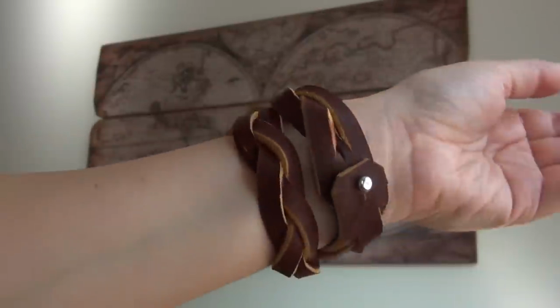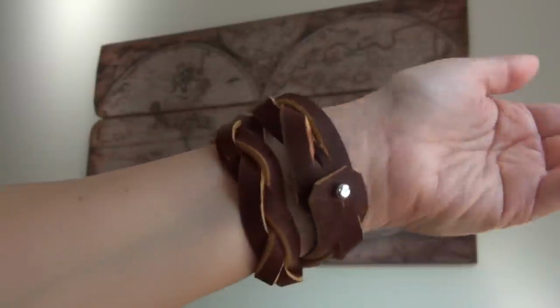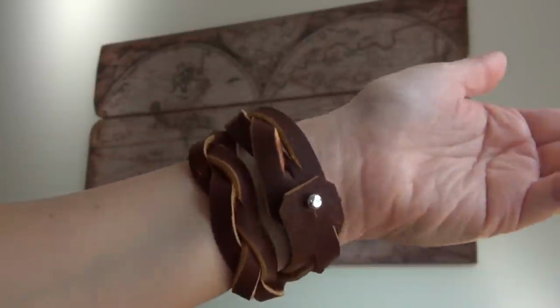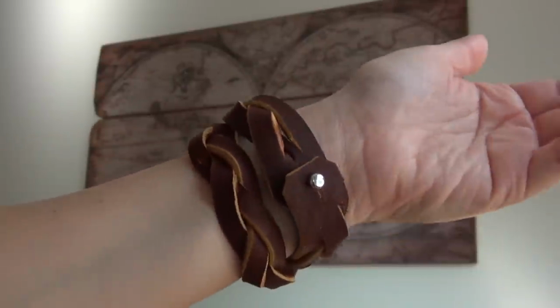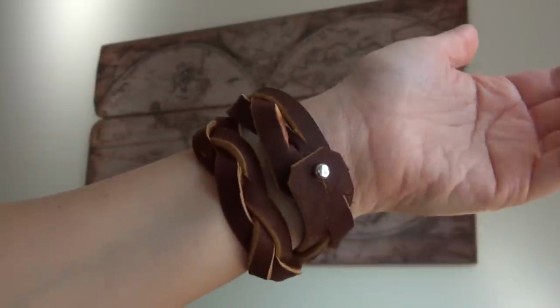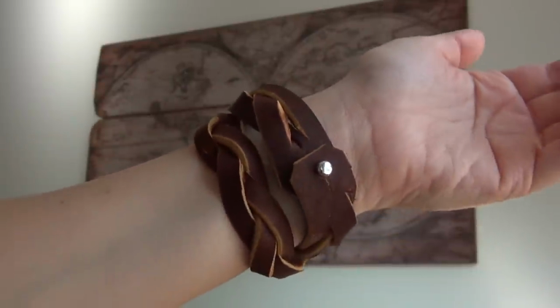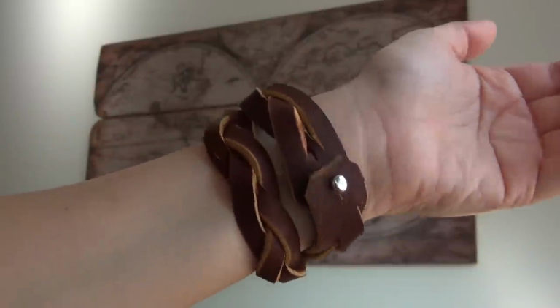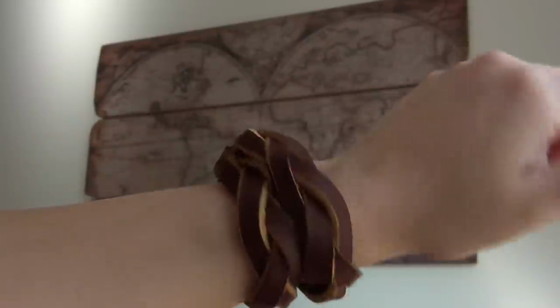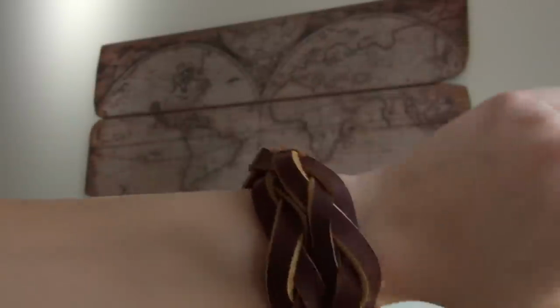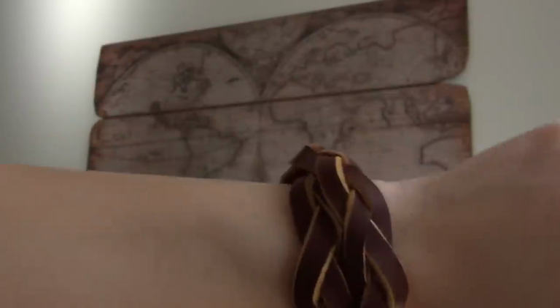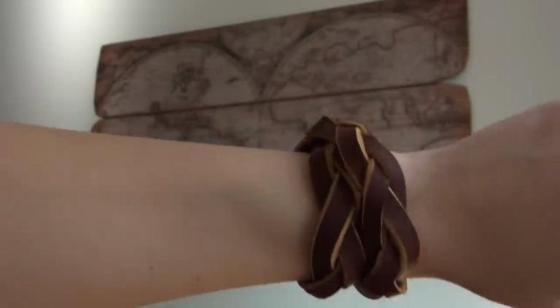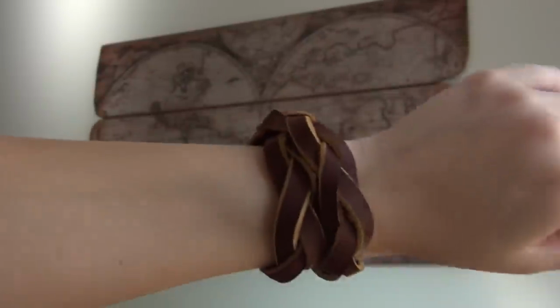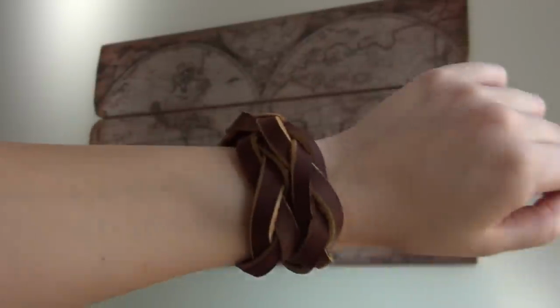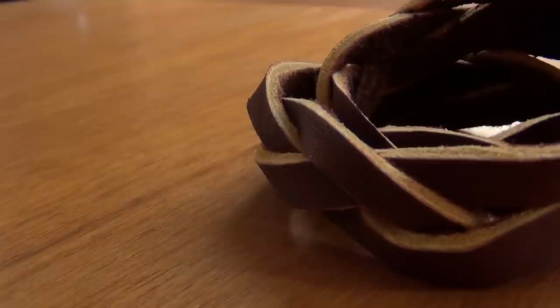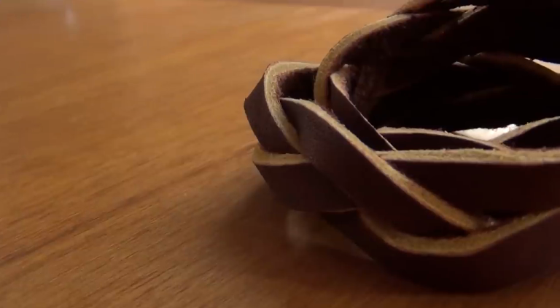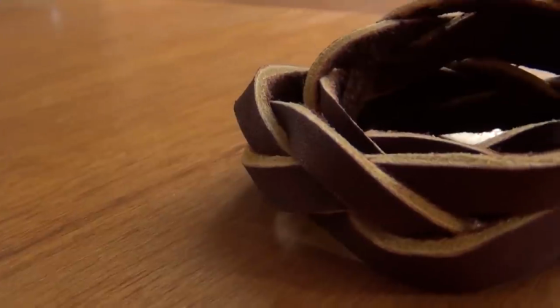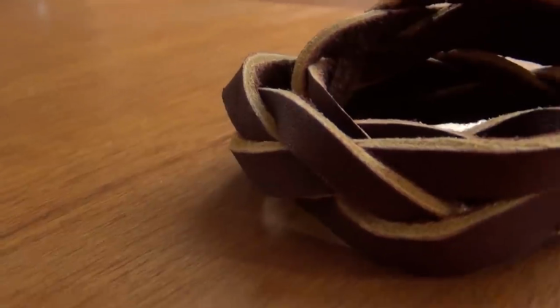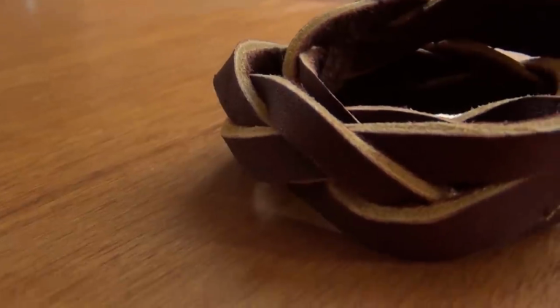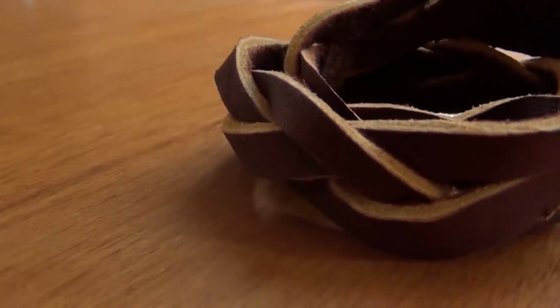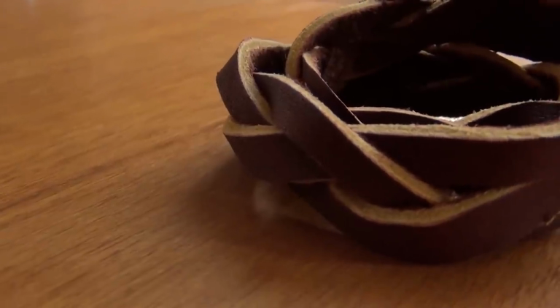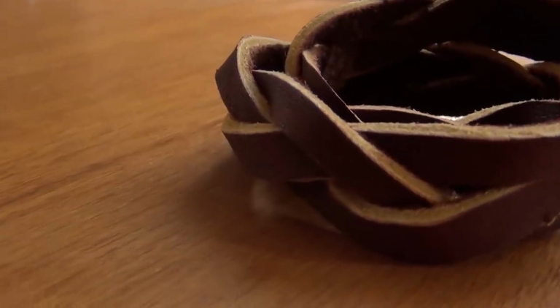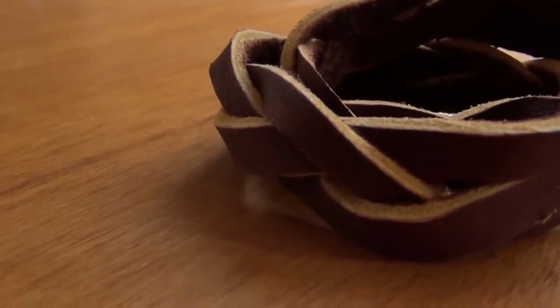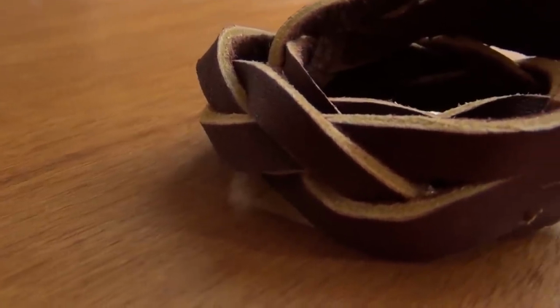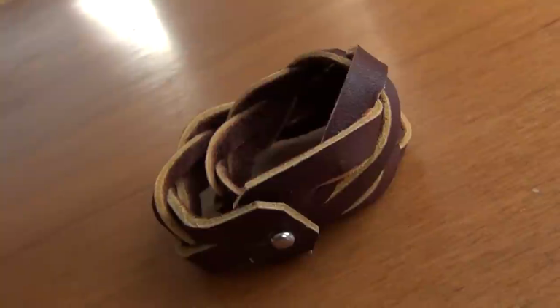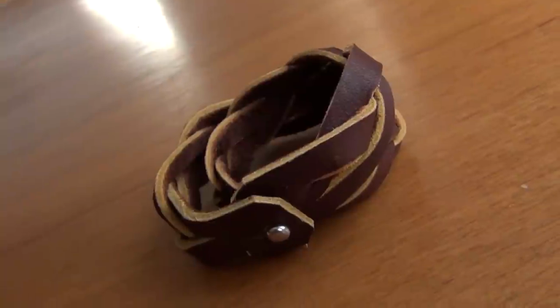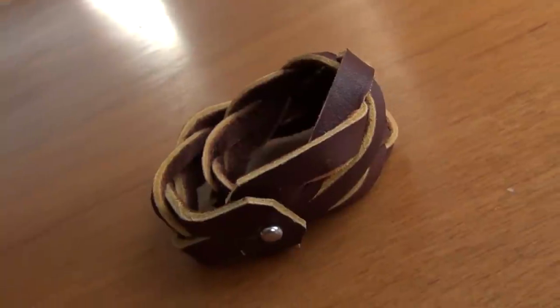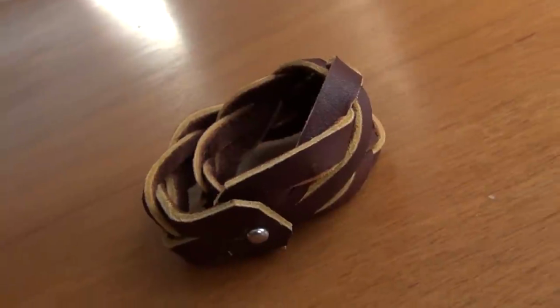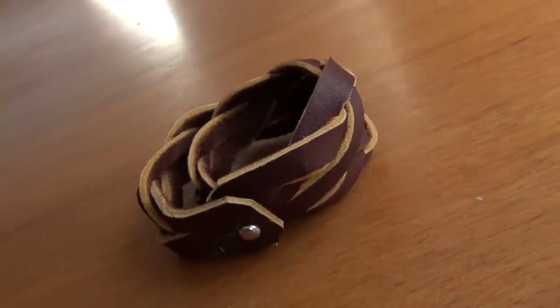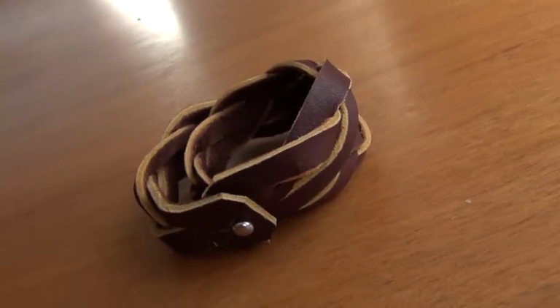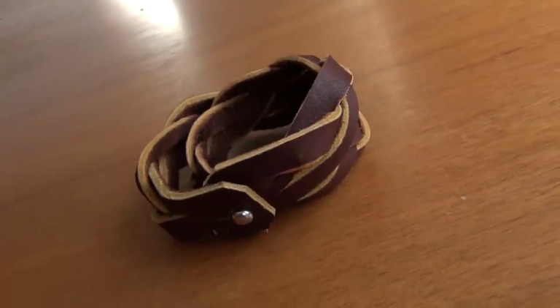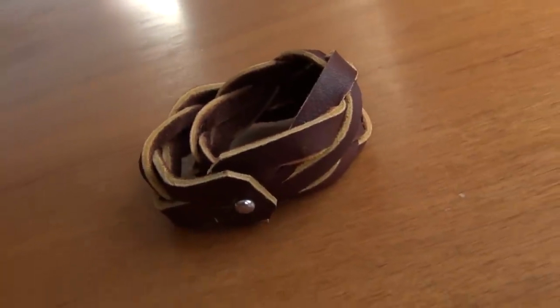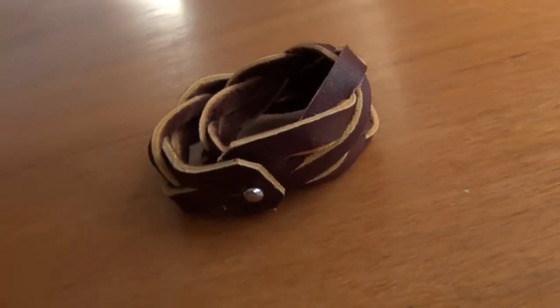And that is your finished bracelet! Thanks for watching! If you enjoyed this video, remember to like, share, and subscribe!